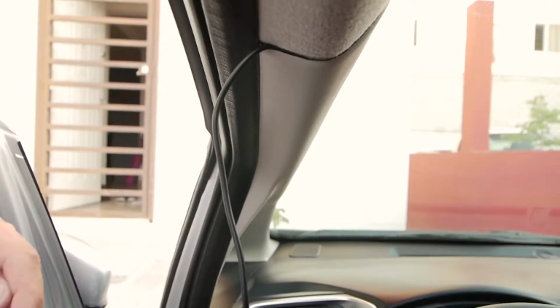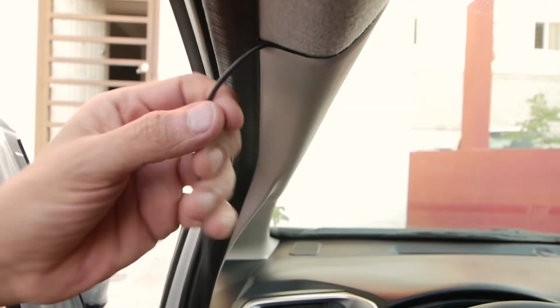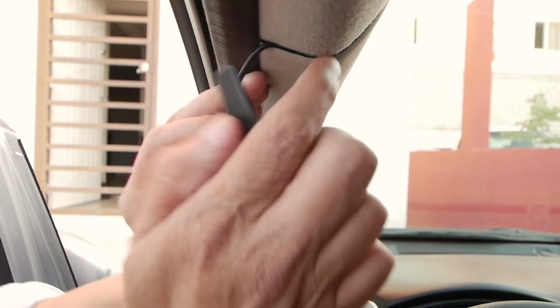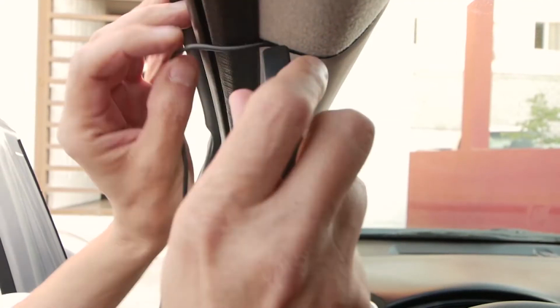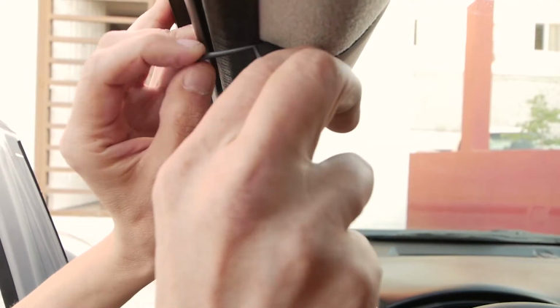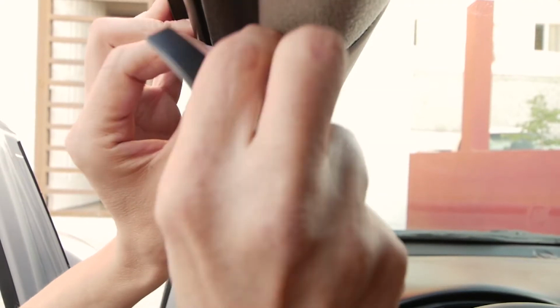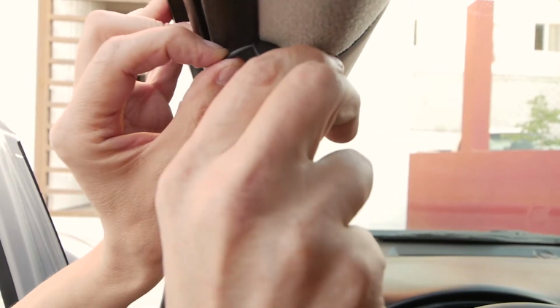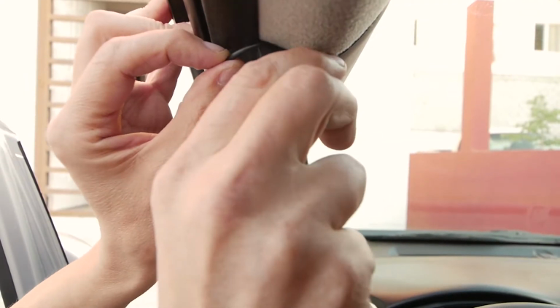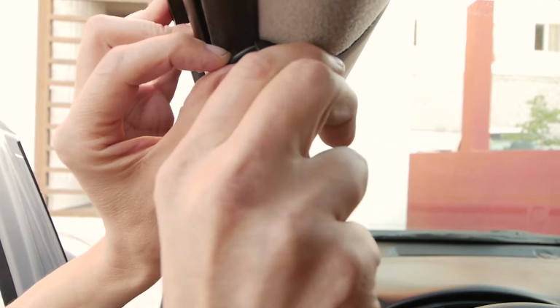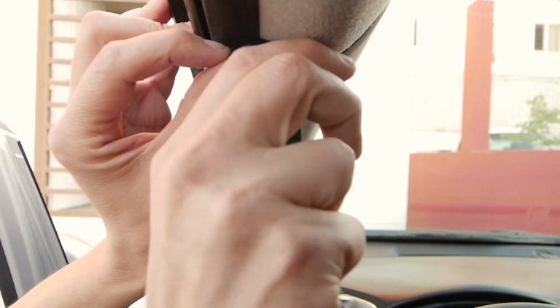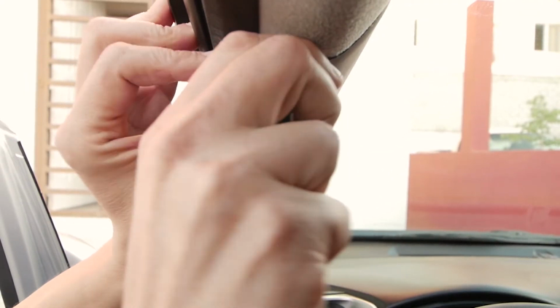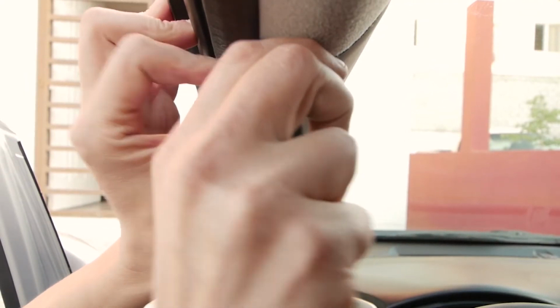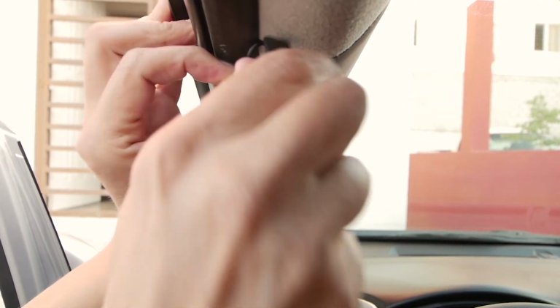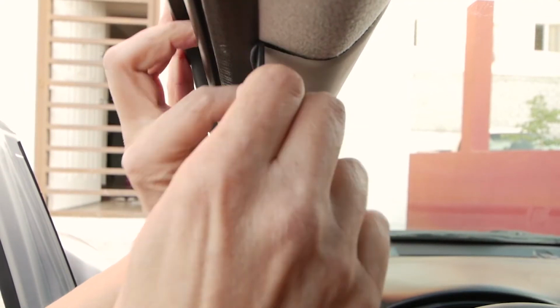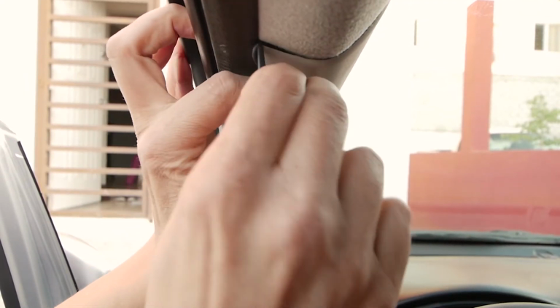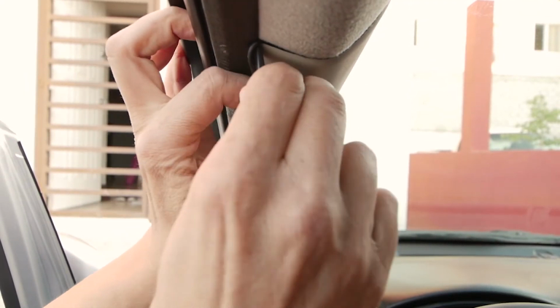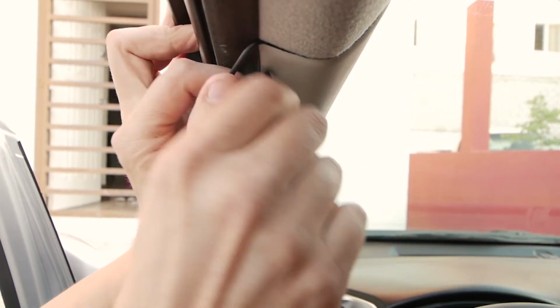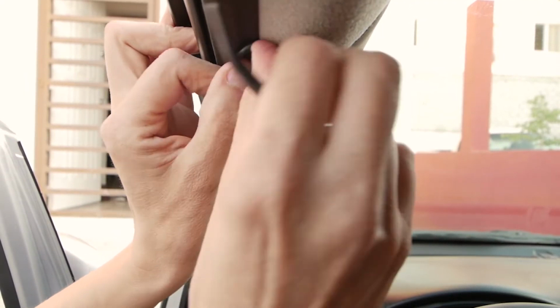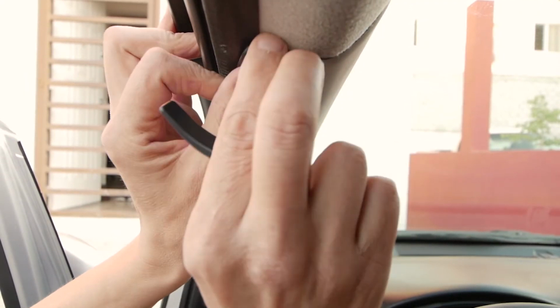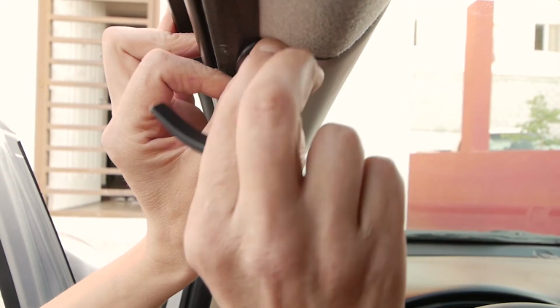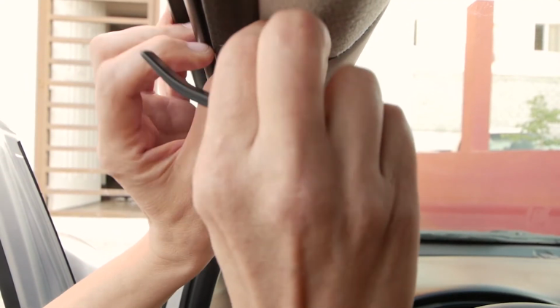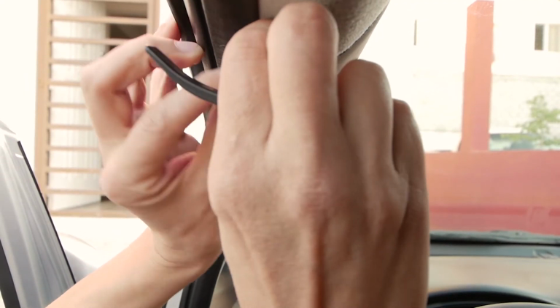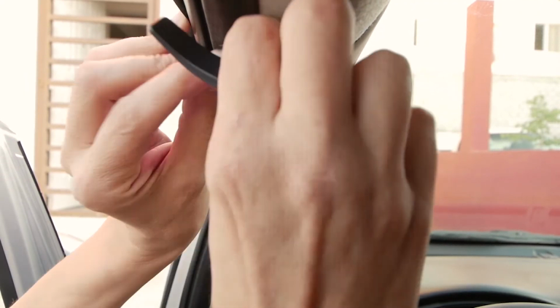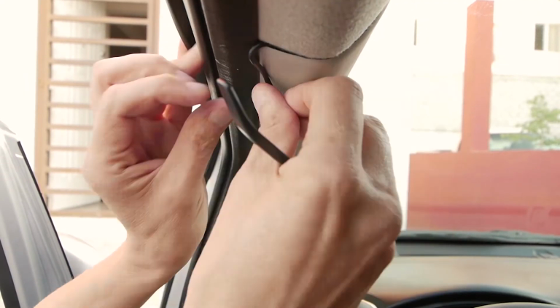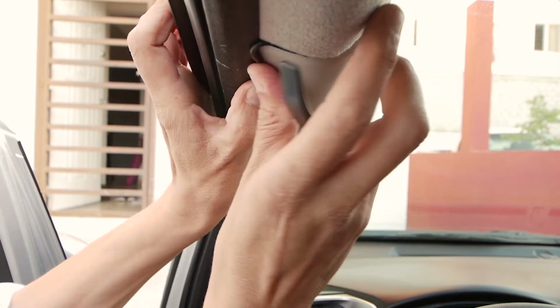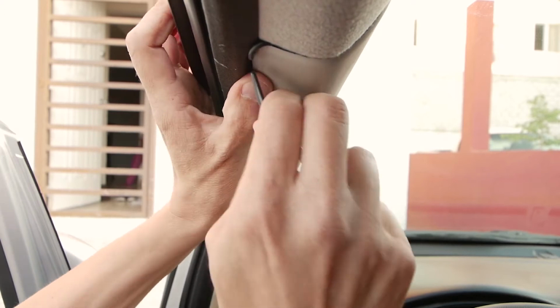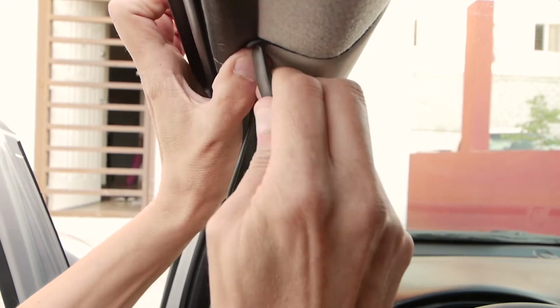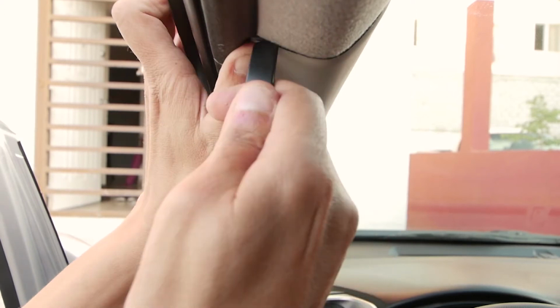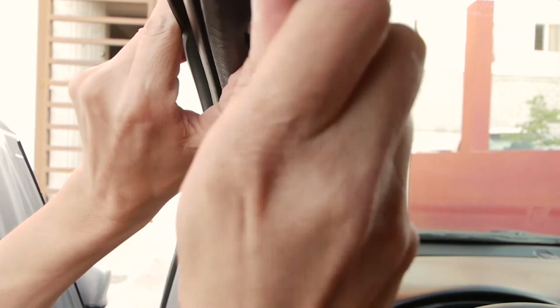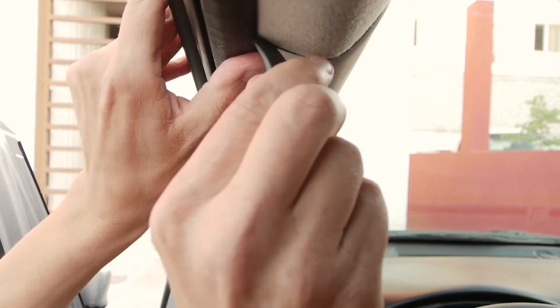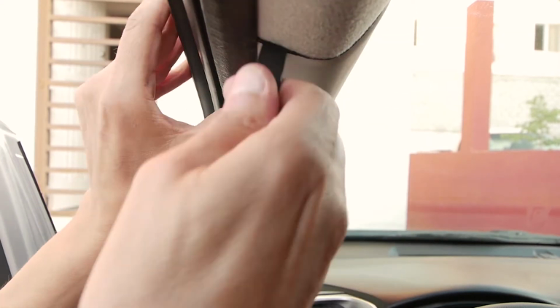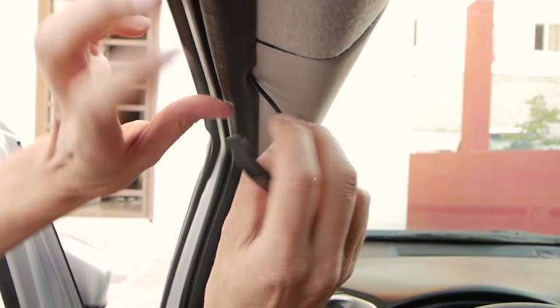Now to run the cable behind the driver's door seal. The space for the cable is limited but it is possible to get it in there.